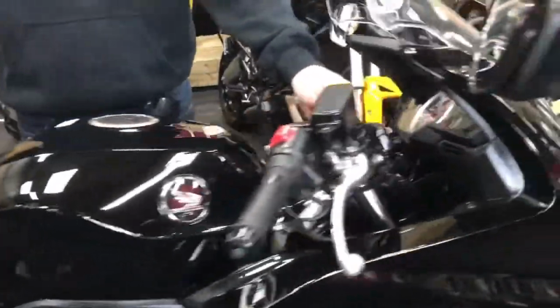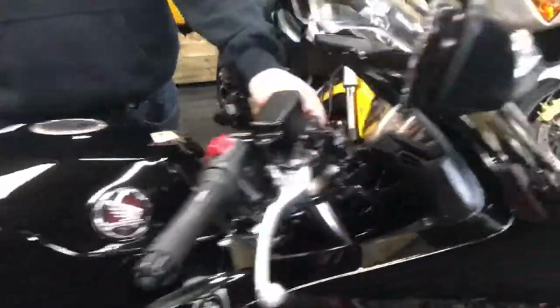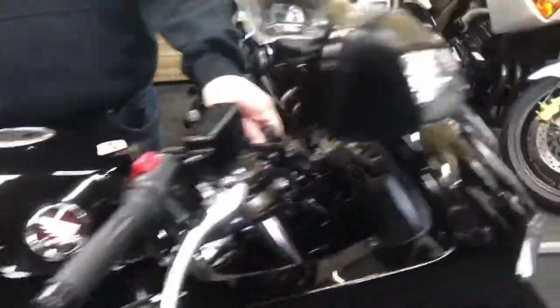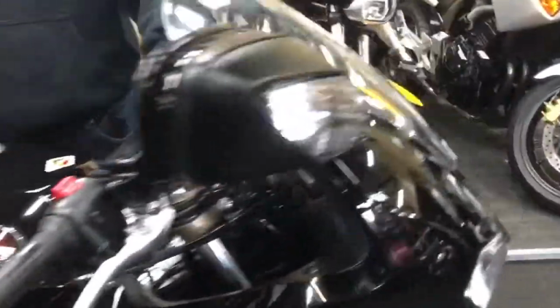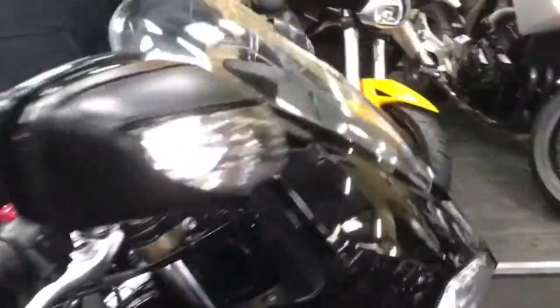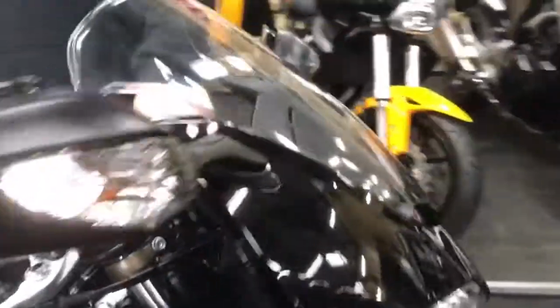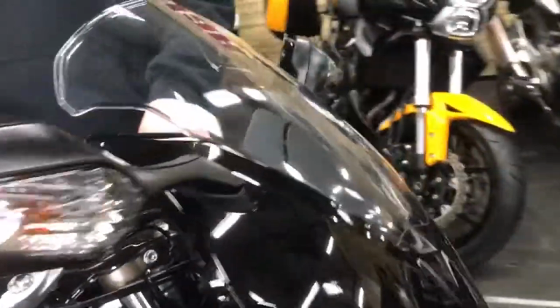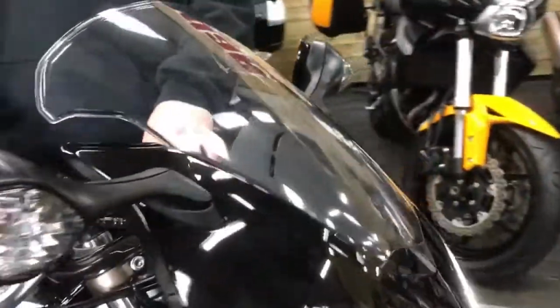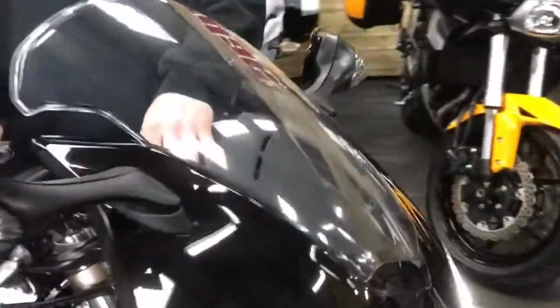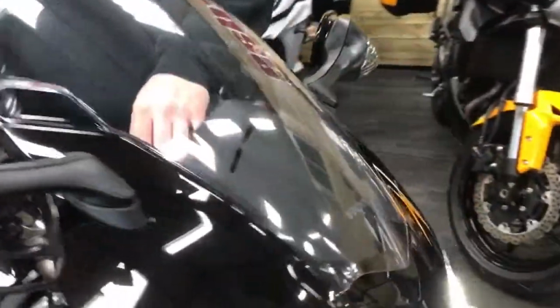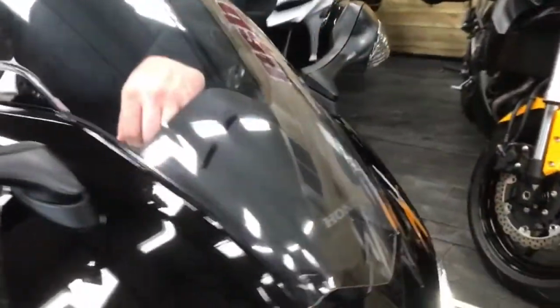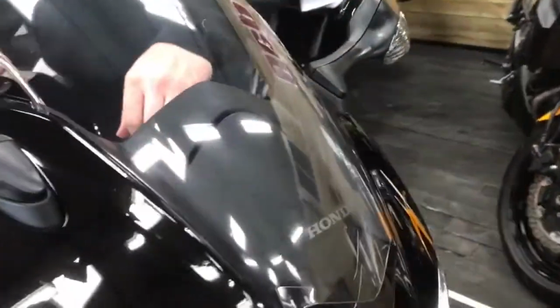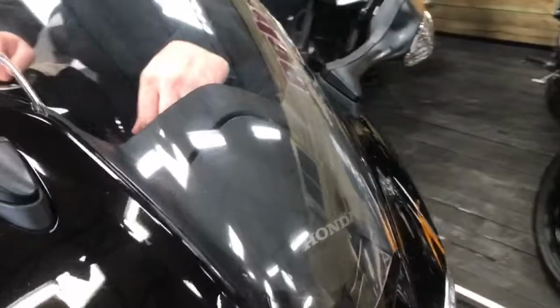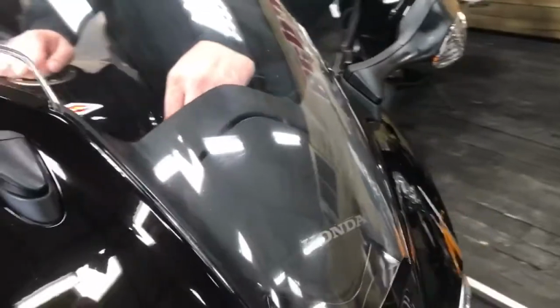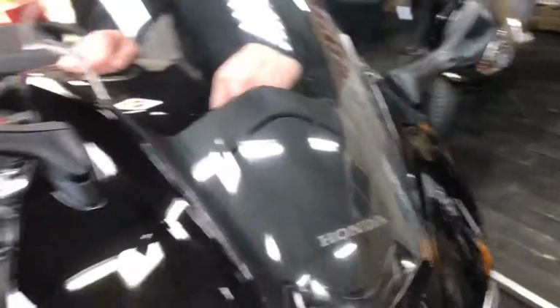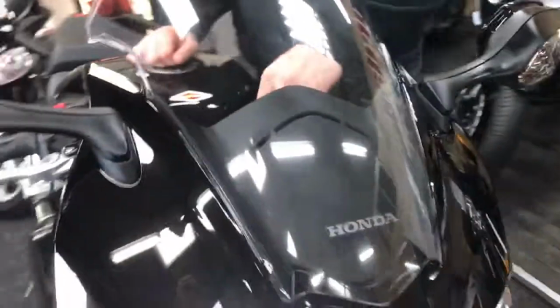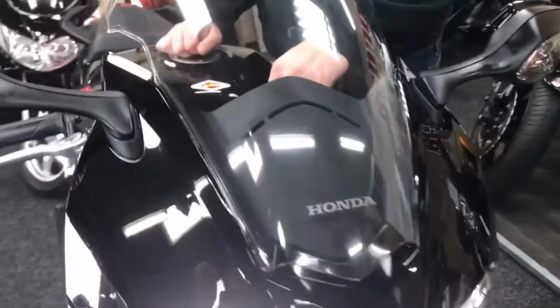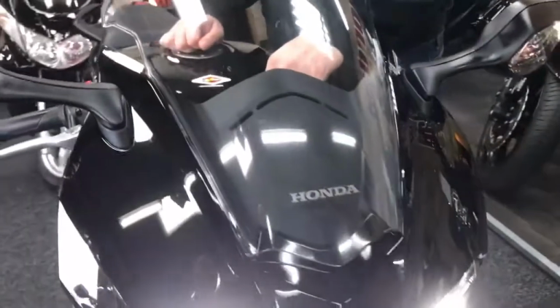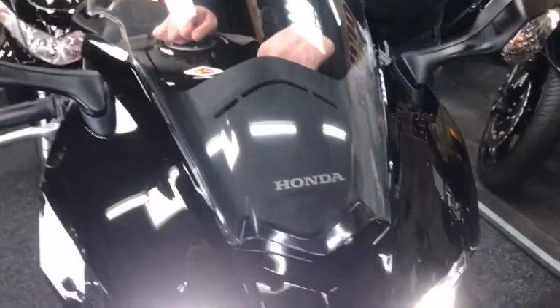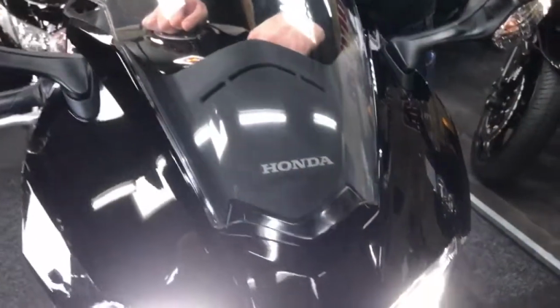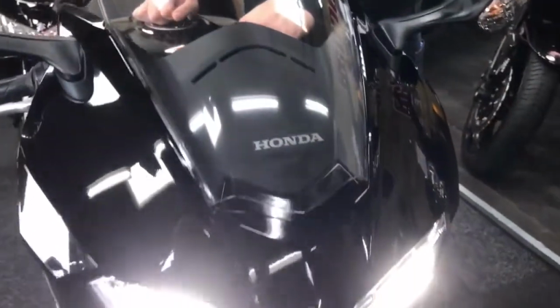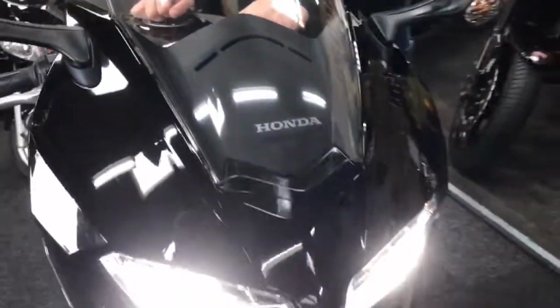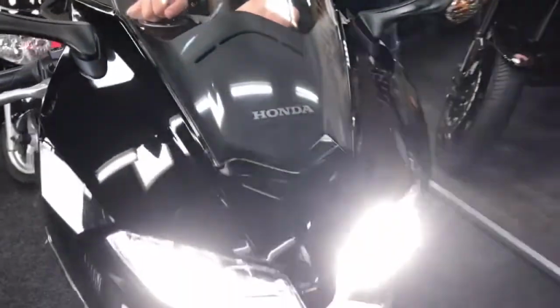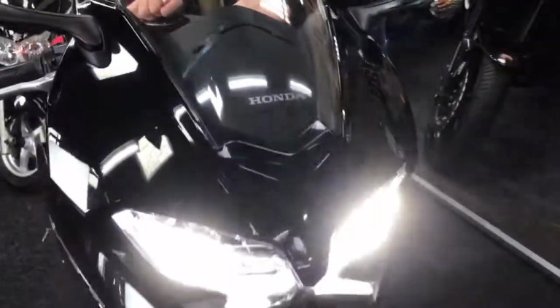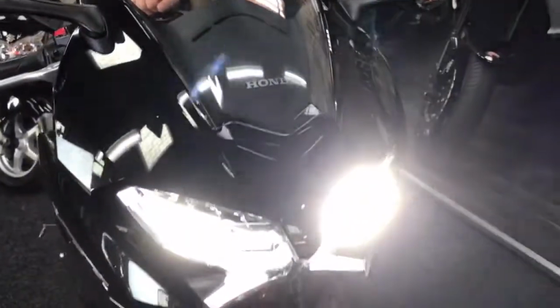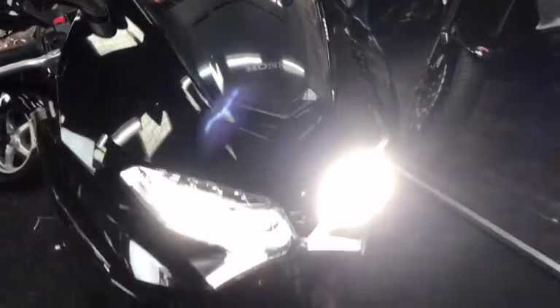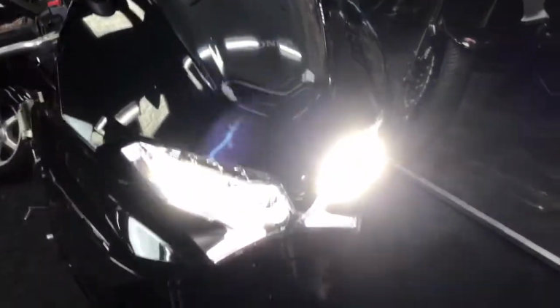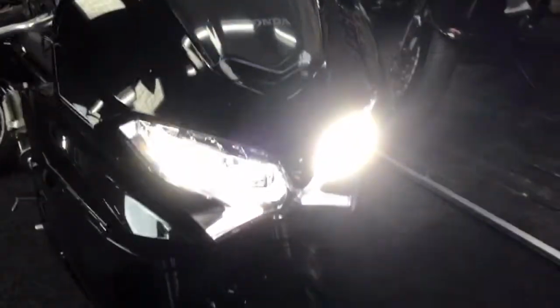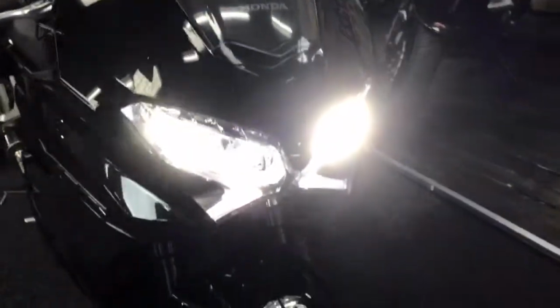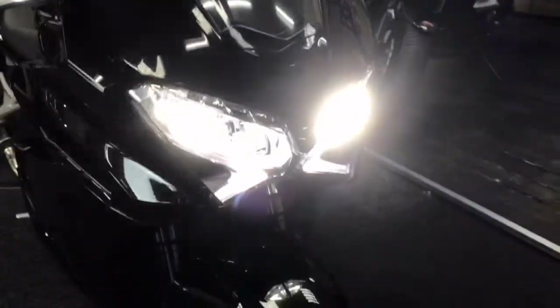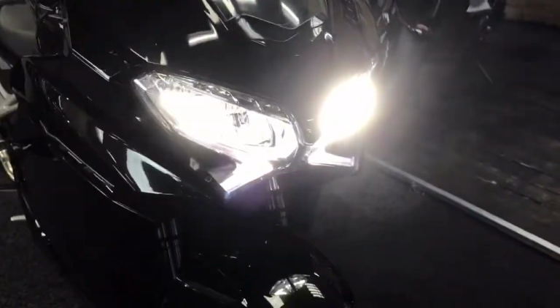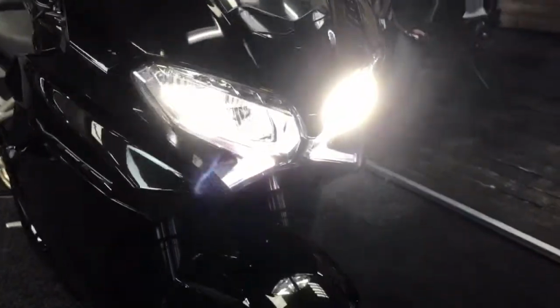As usual, Honda super smooth. Really nice sounding, especially with the aftermarket can.